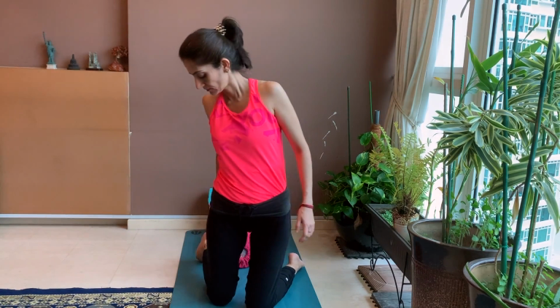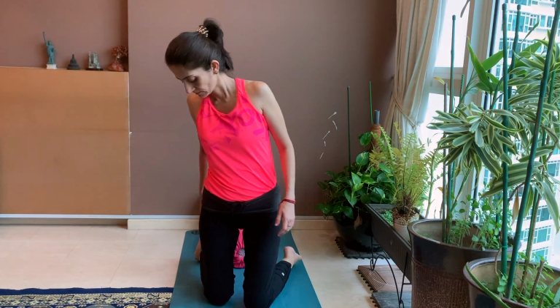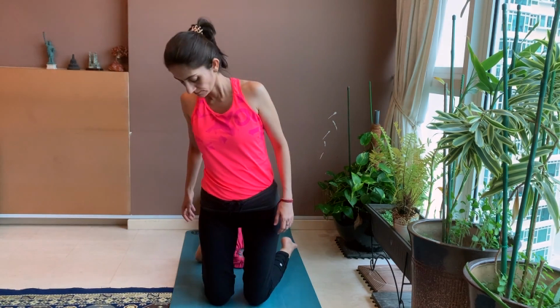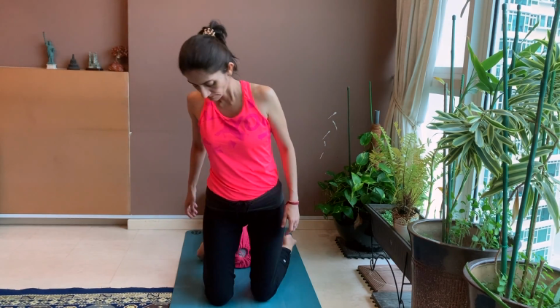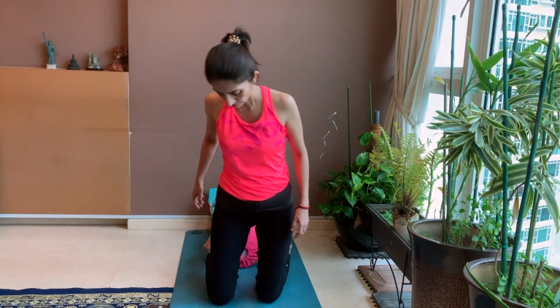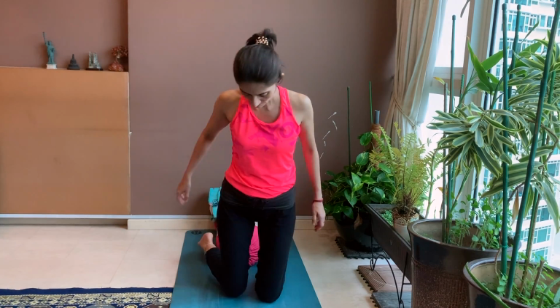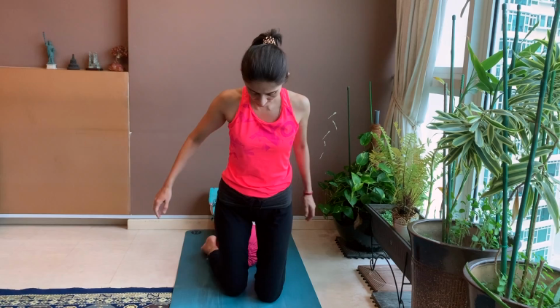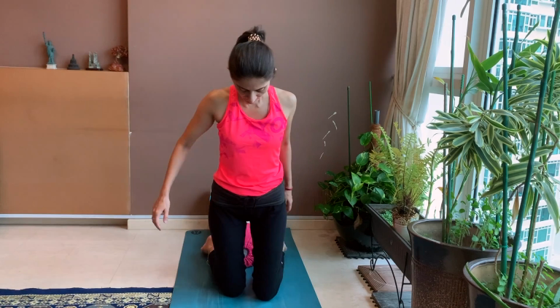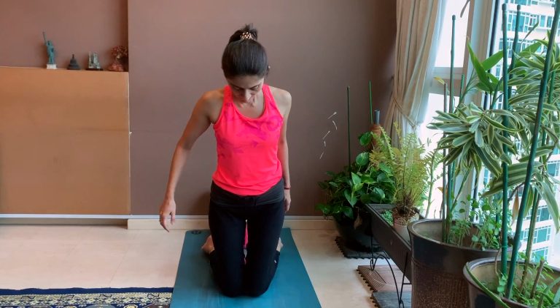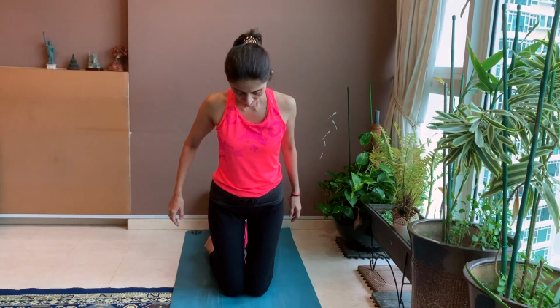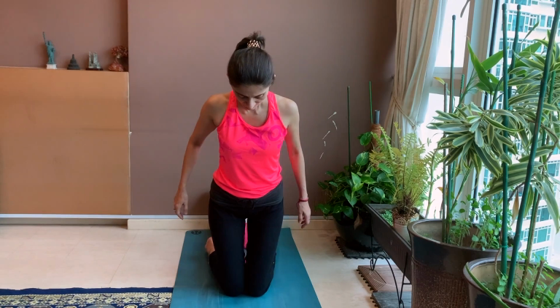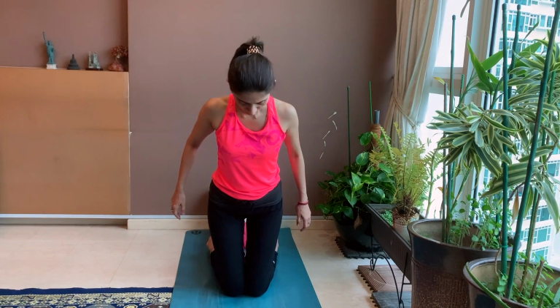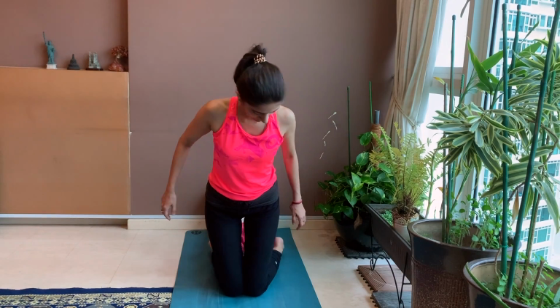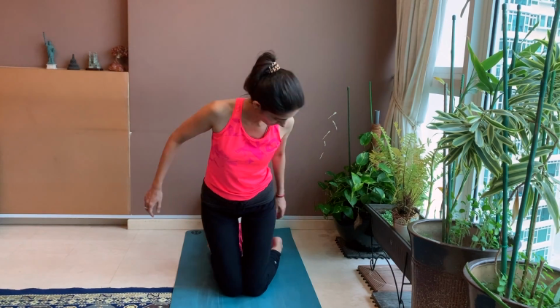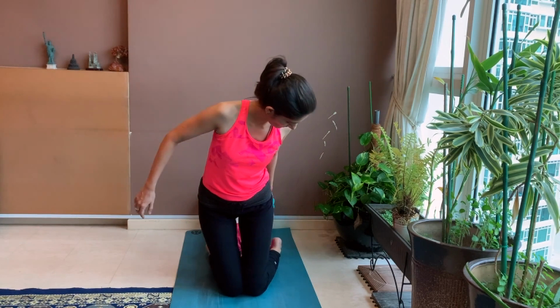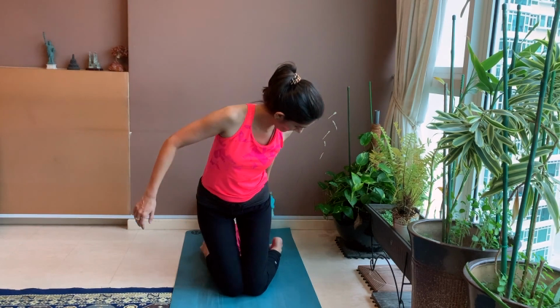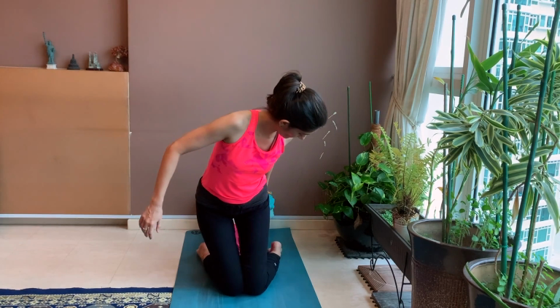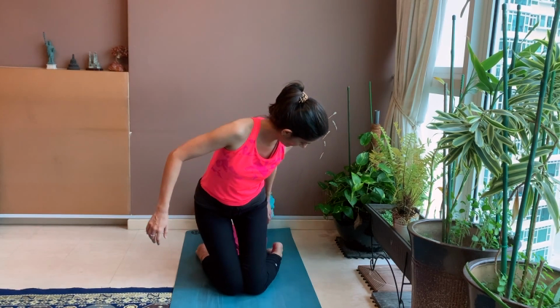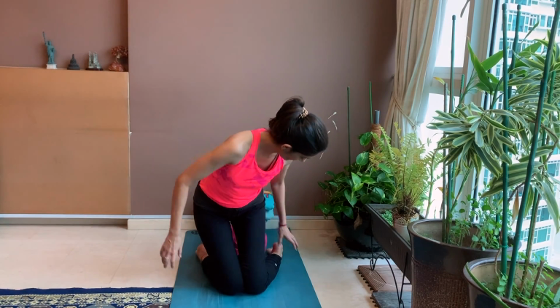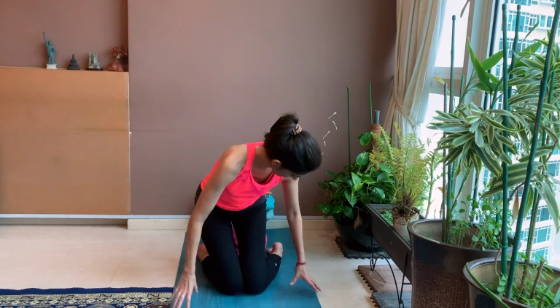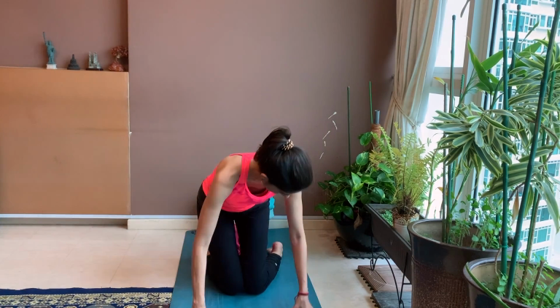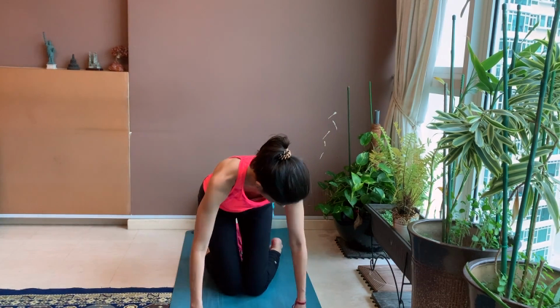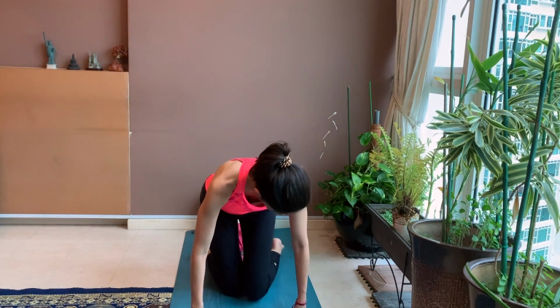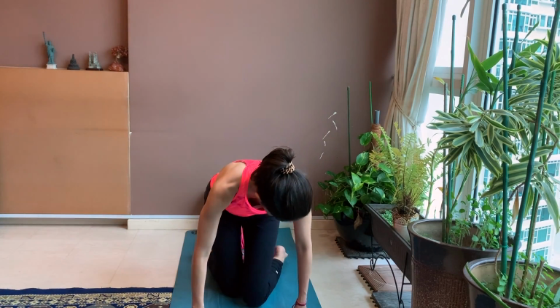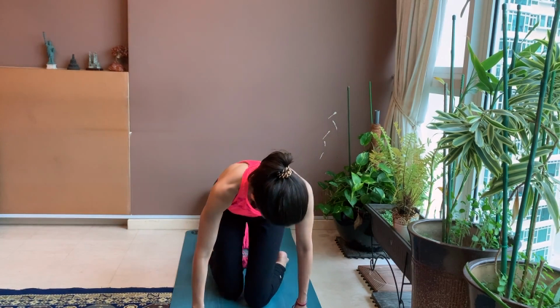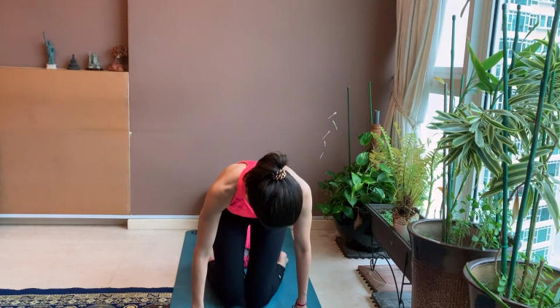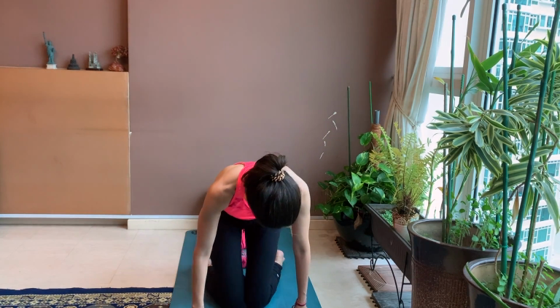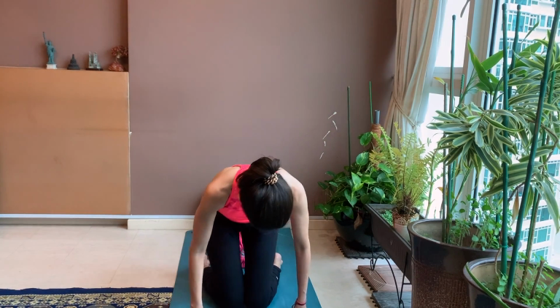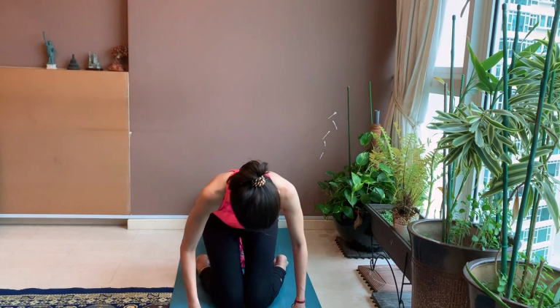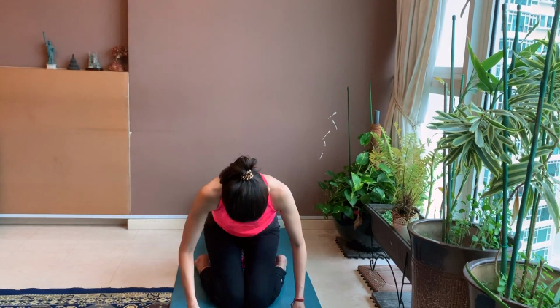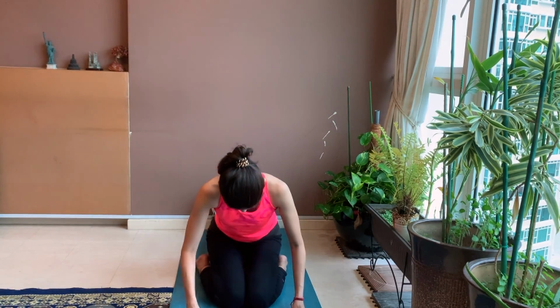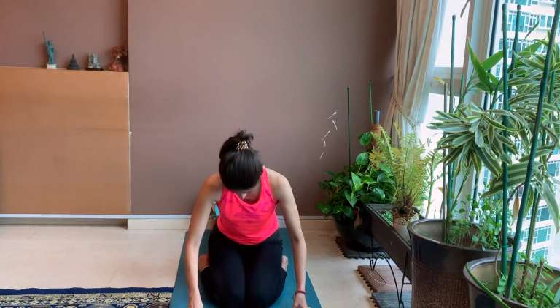Also ensure that your head and neck do not tilt to one side. So let's begin.